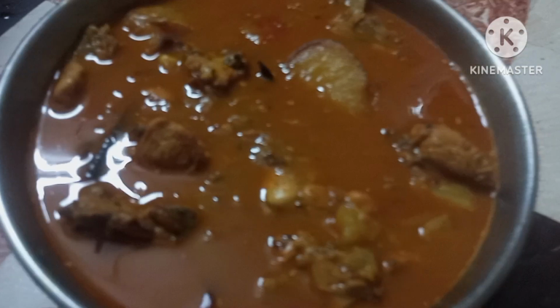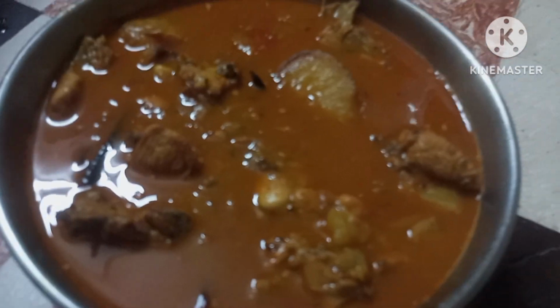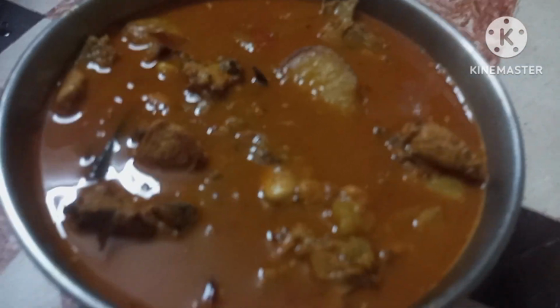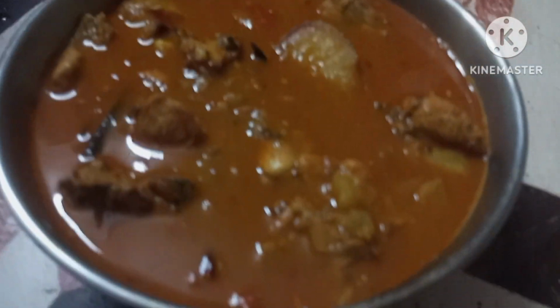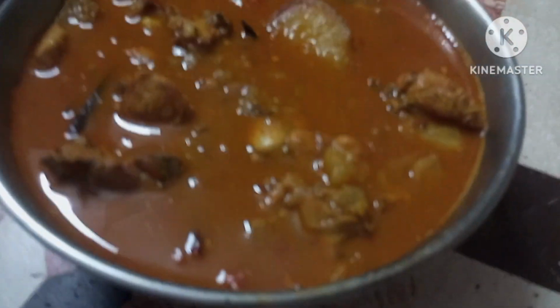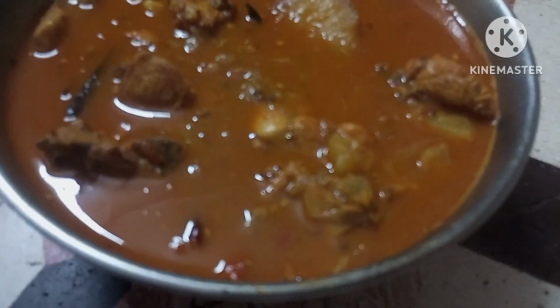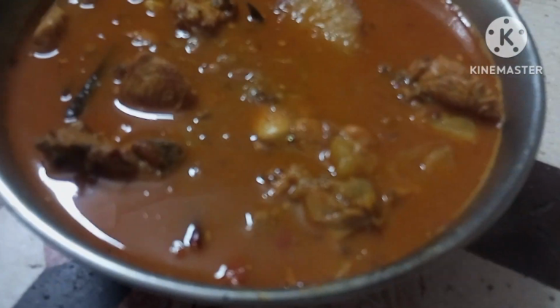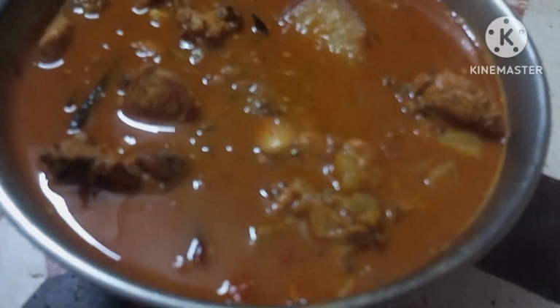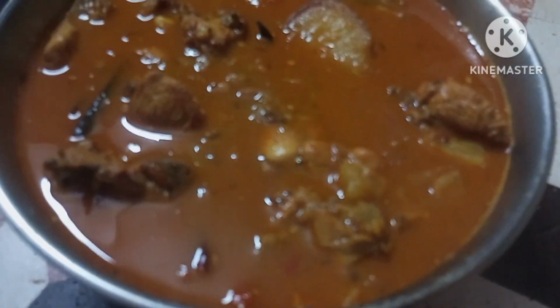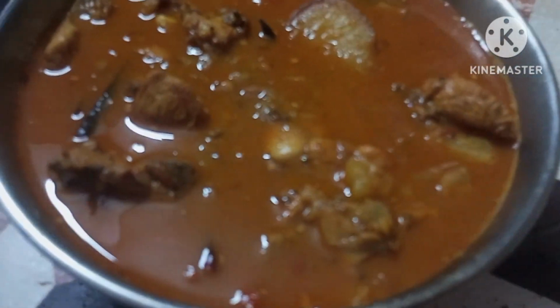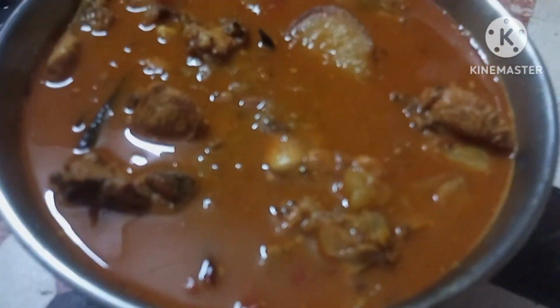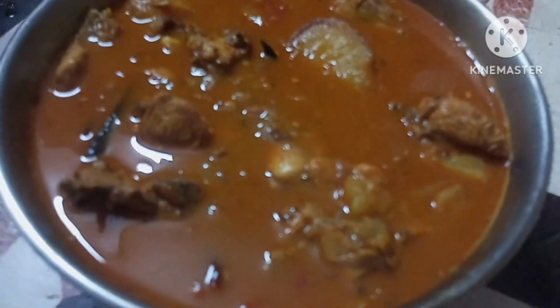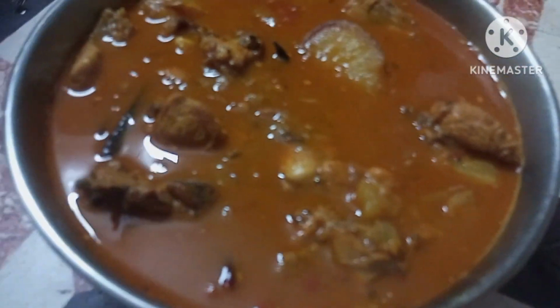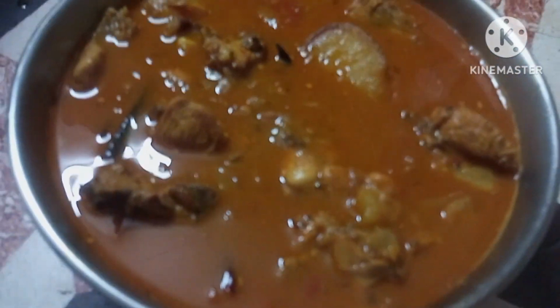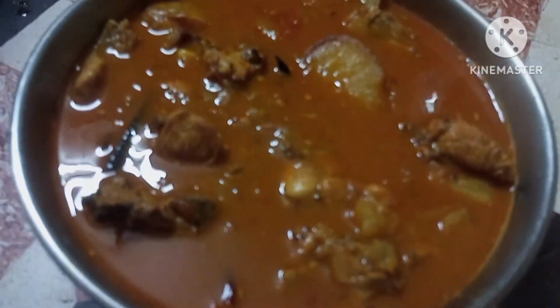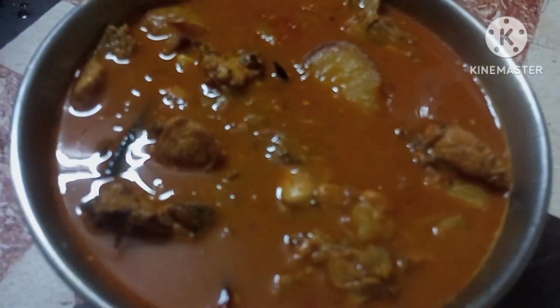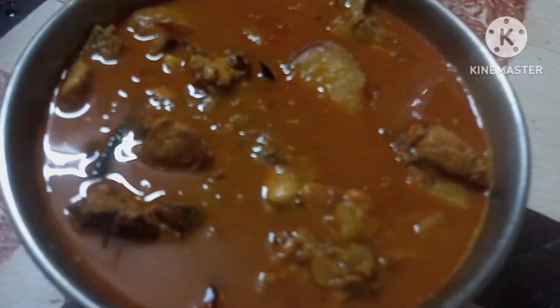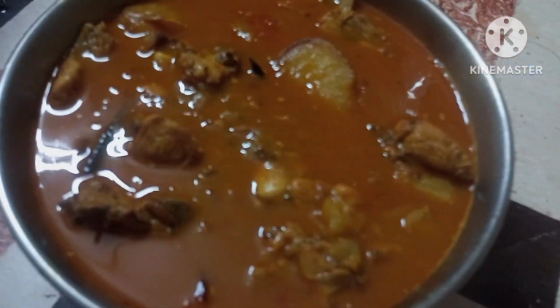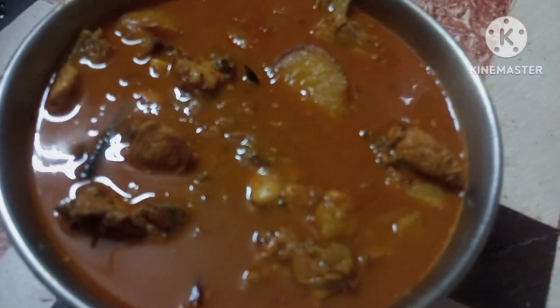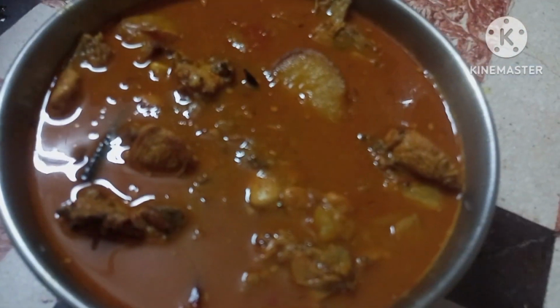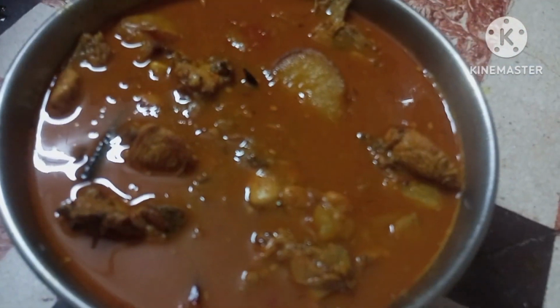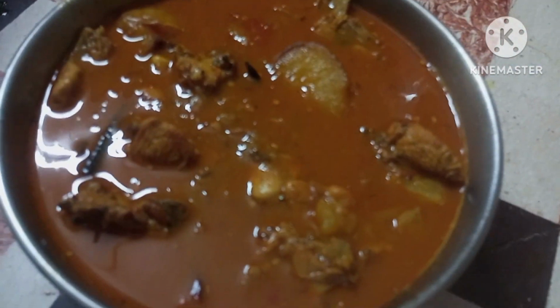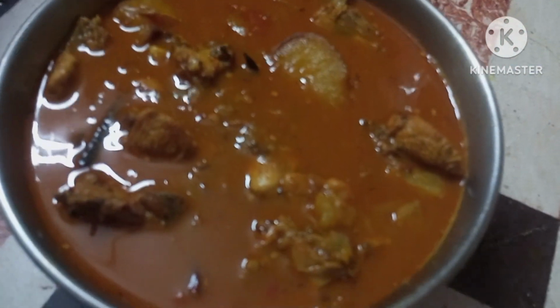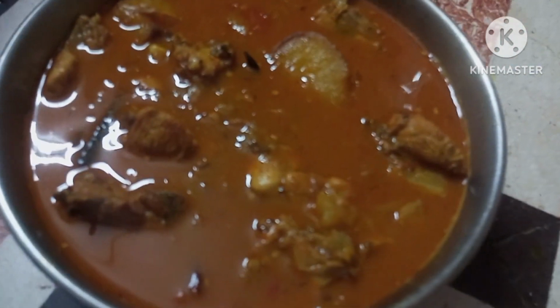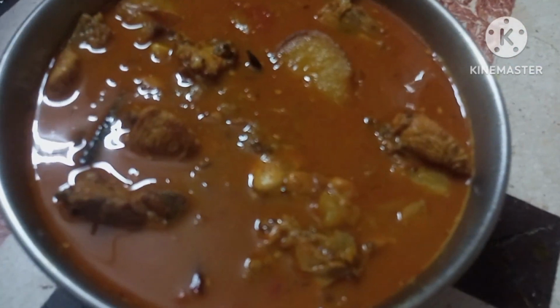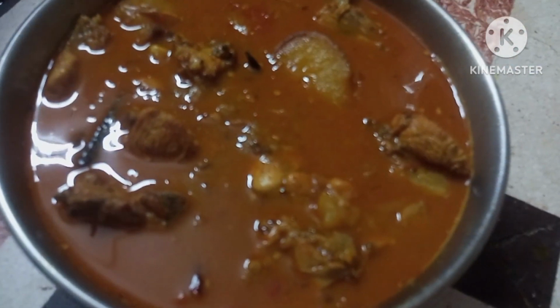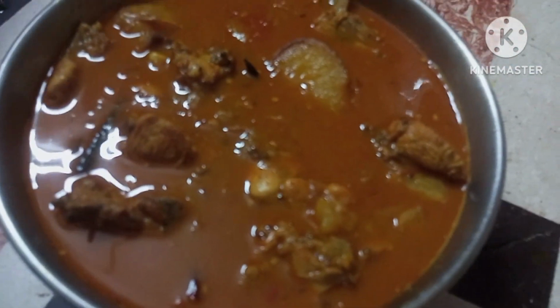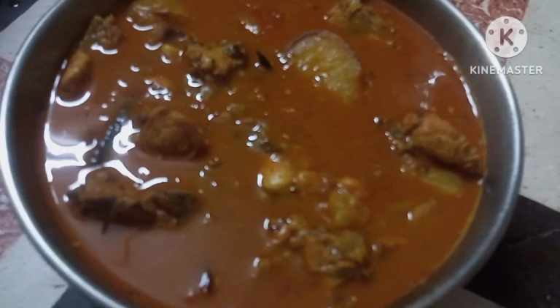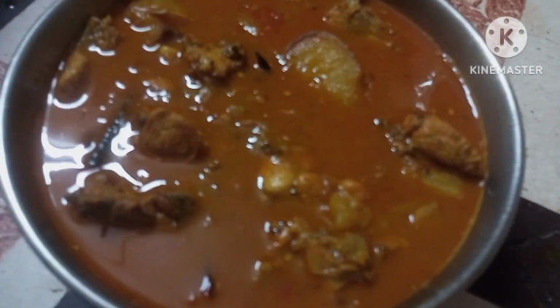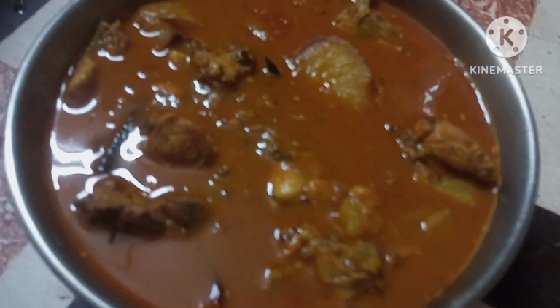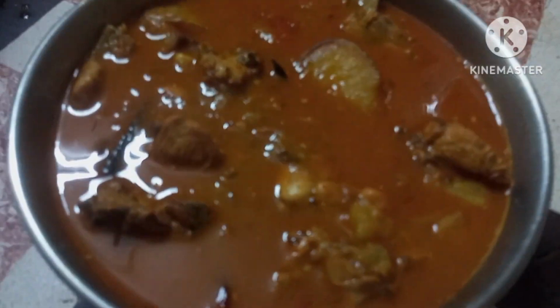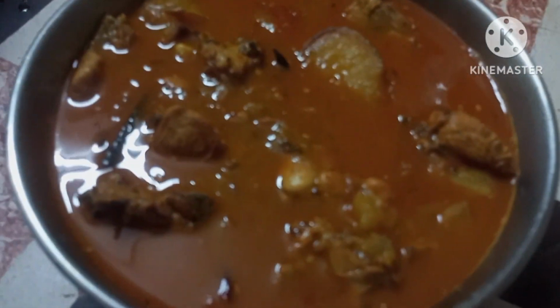Hello viewers, welcome back to my channel. I'm going to be very happy and I'm going to be able to make this recipe for every day.